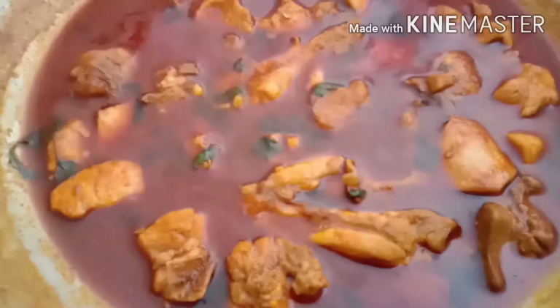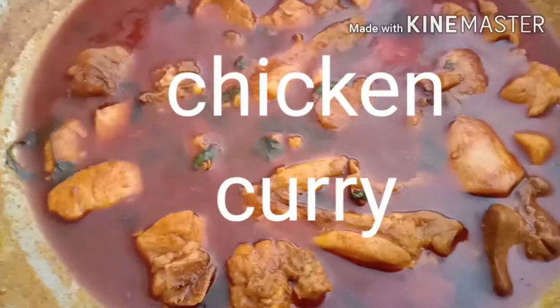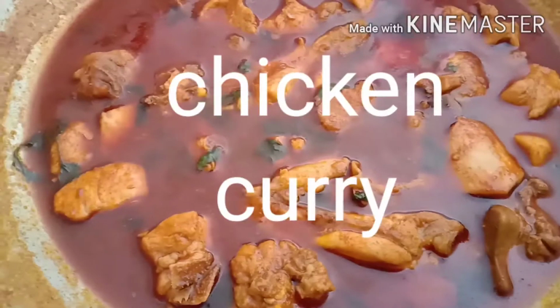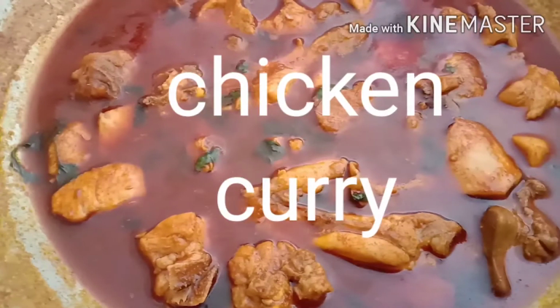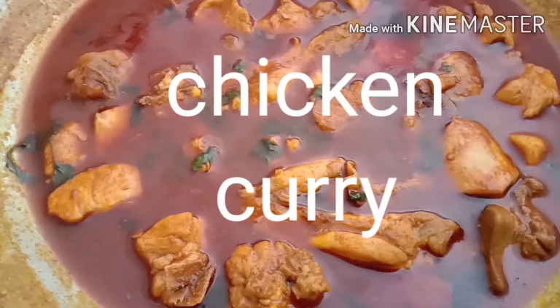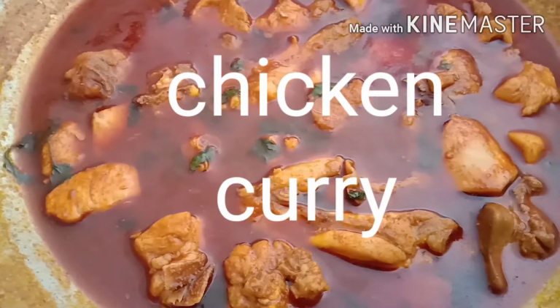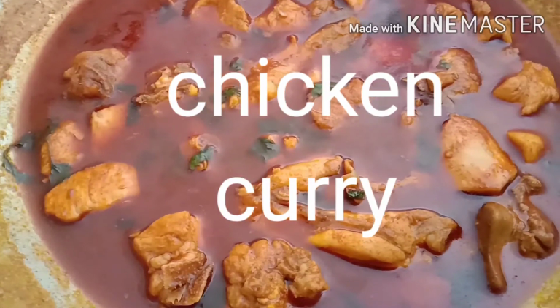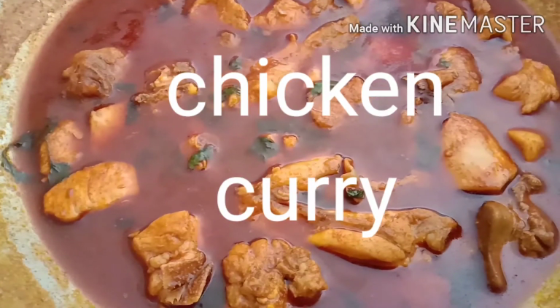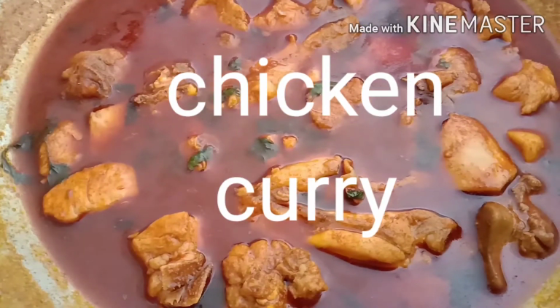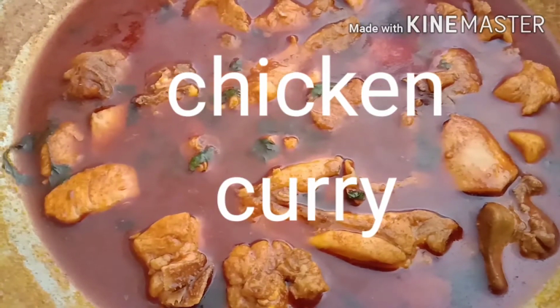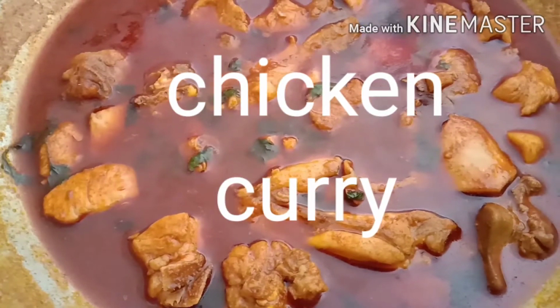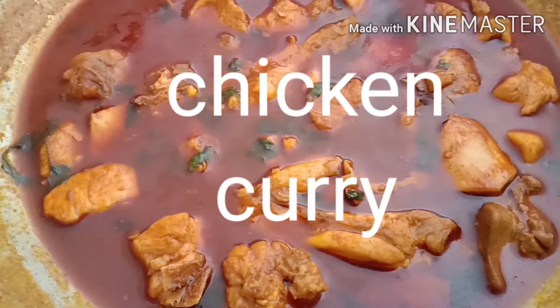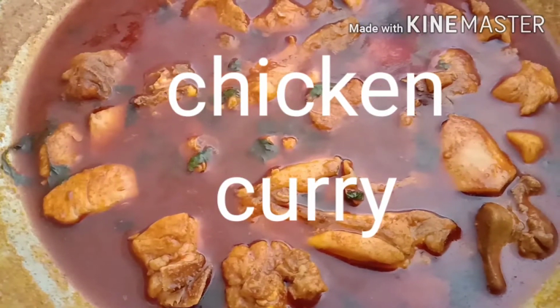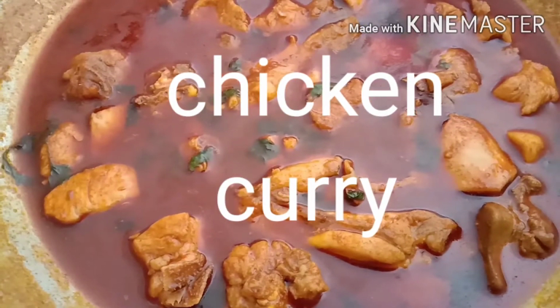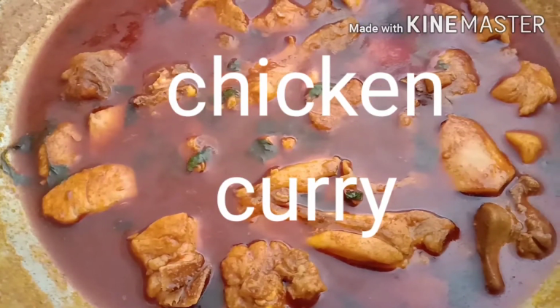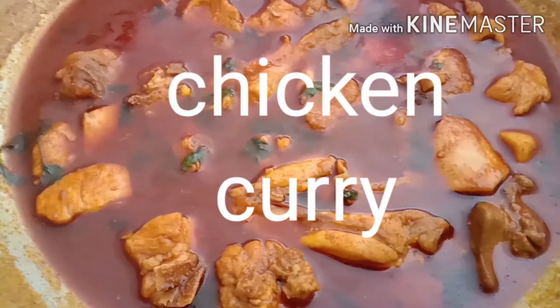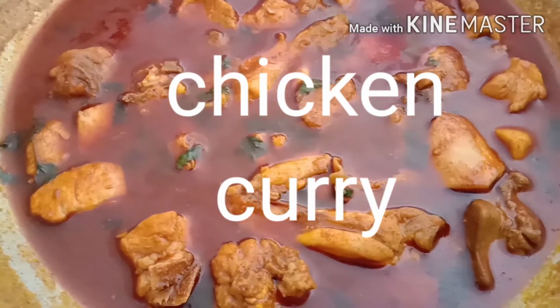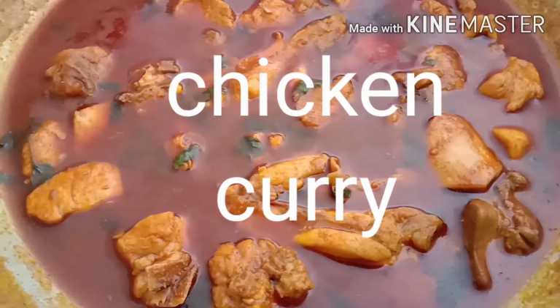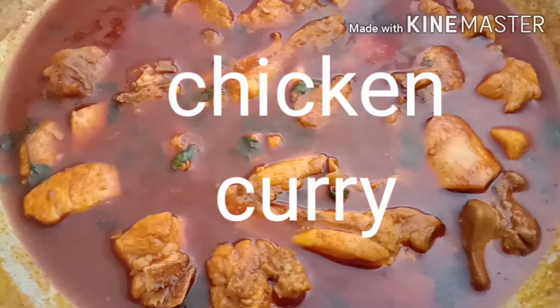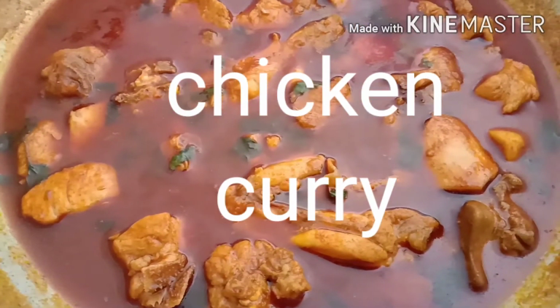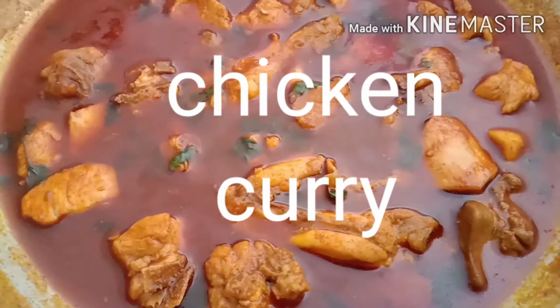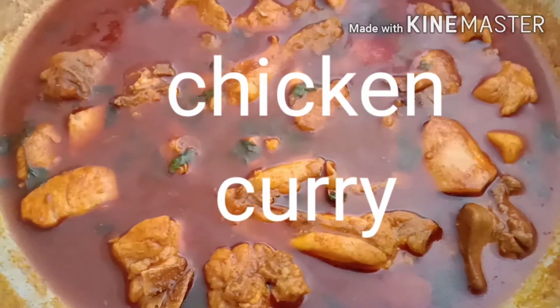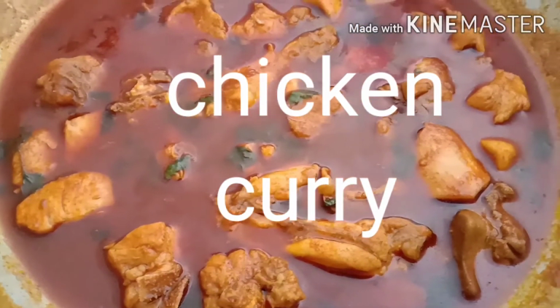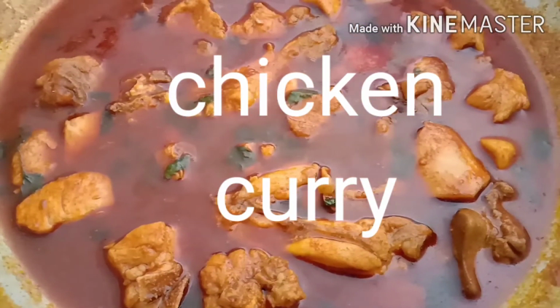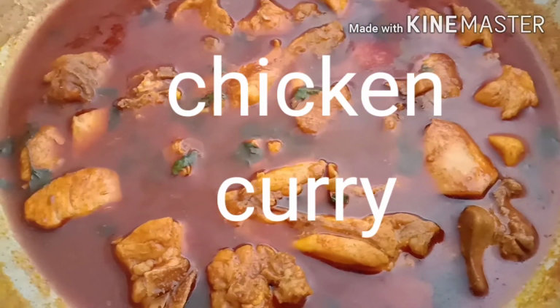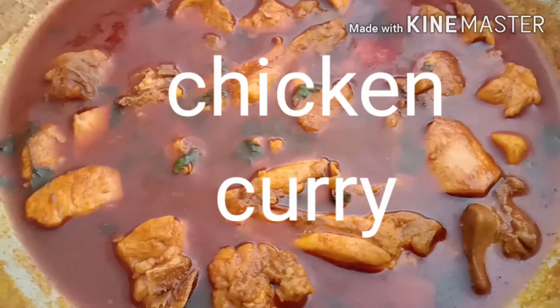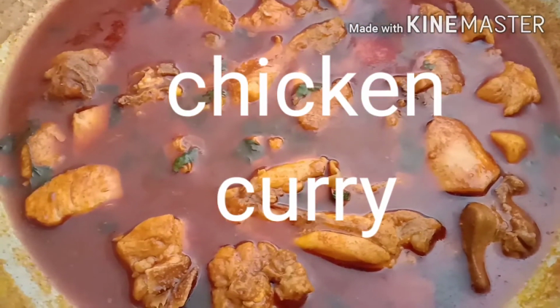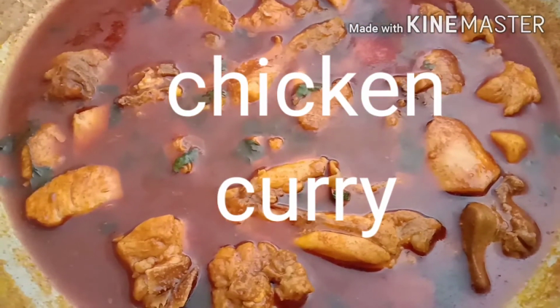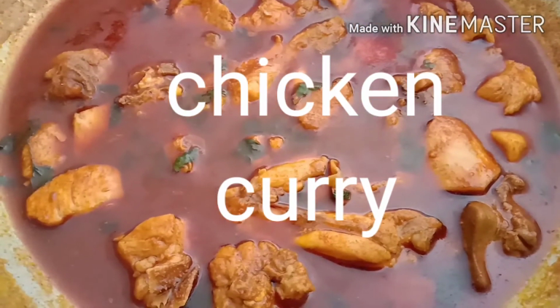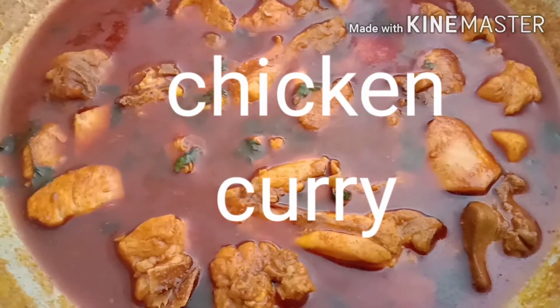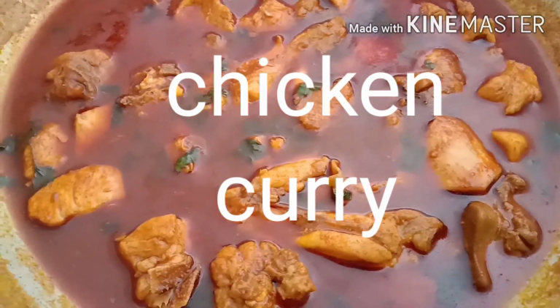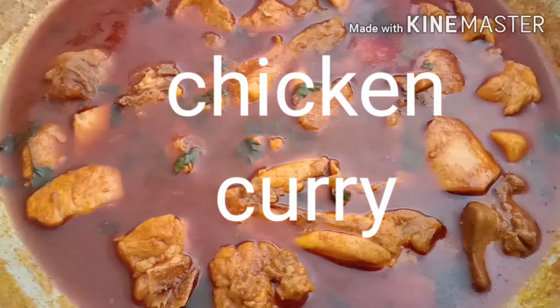Hello friends! Welcome to my channel! Today, I will show you the ingredients of the chicken curry.